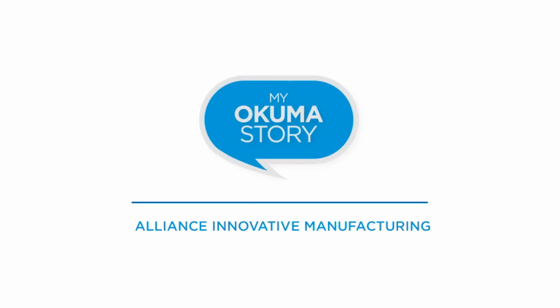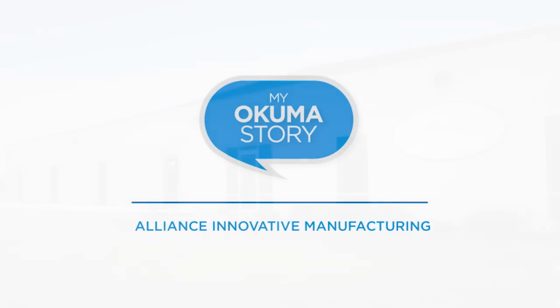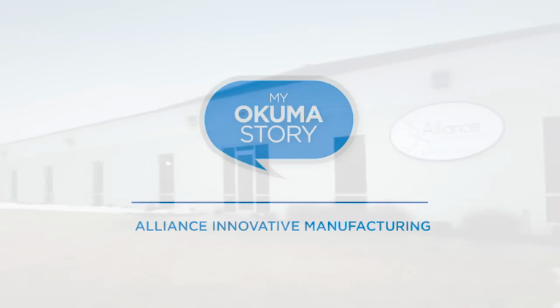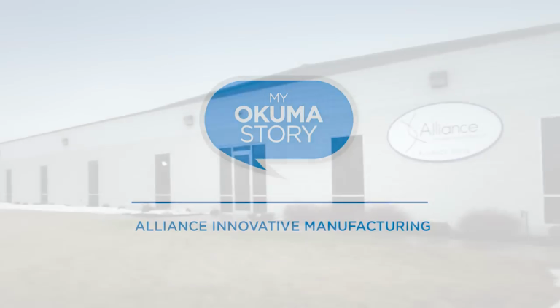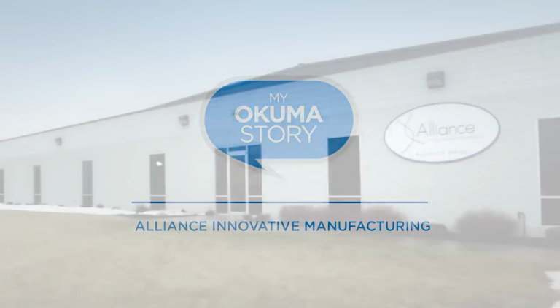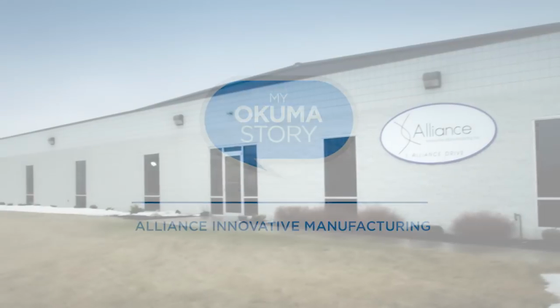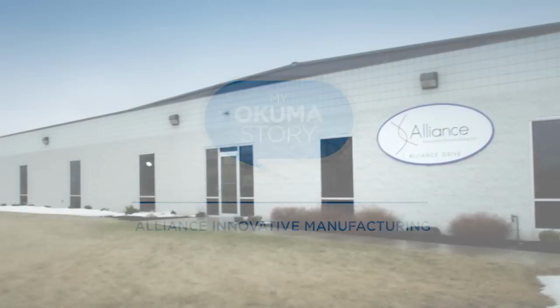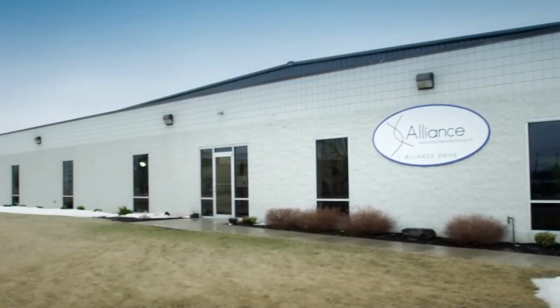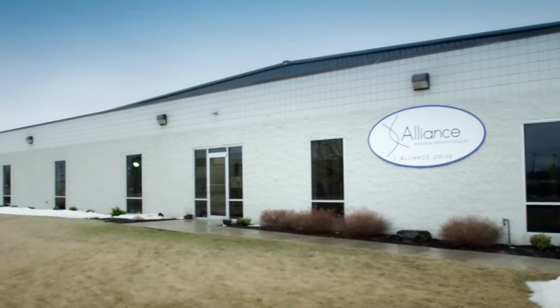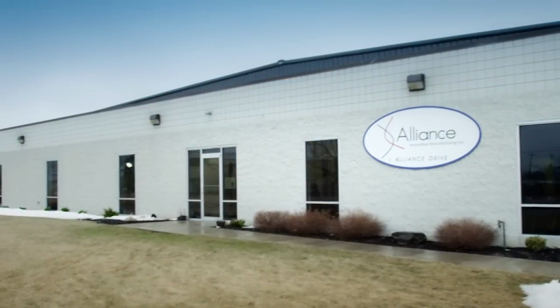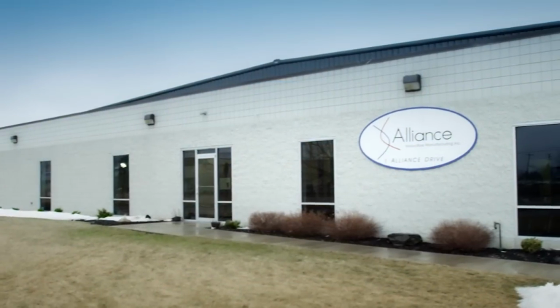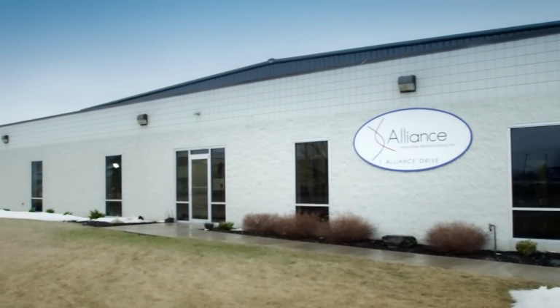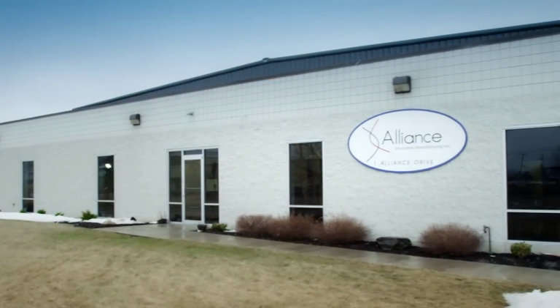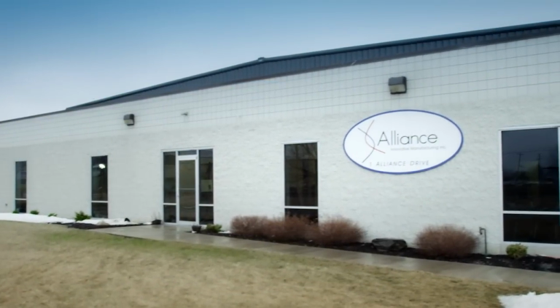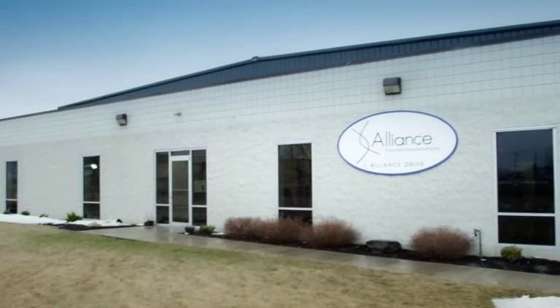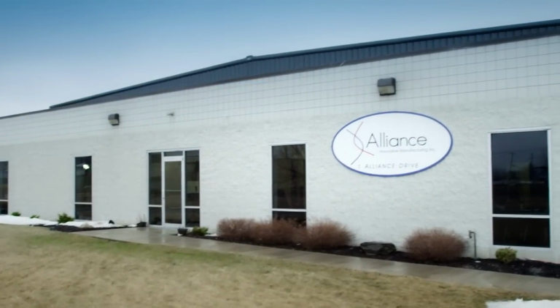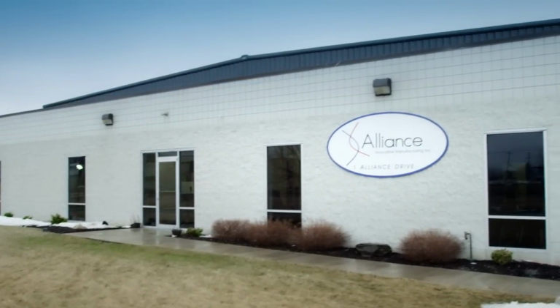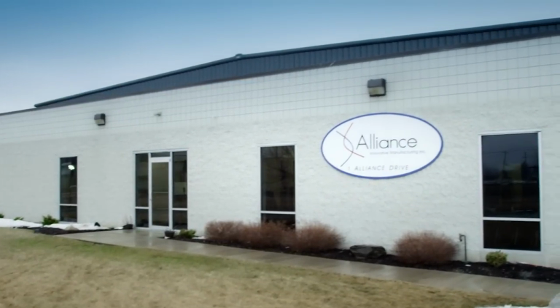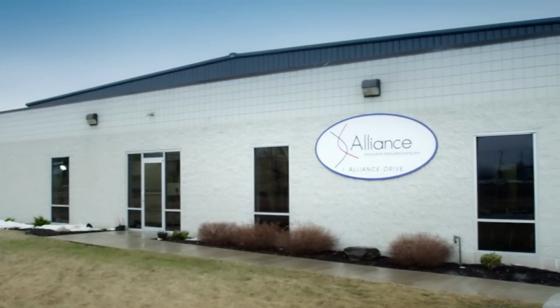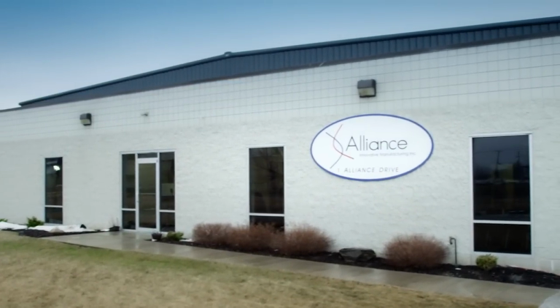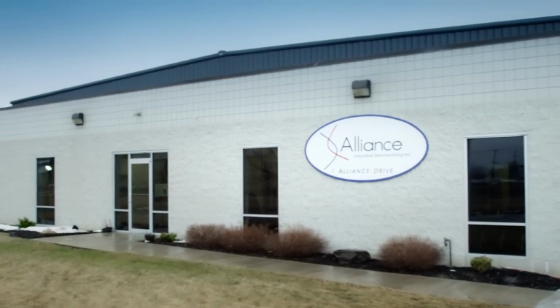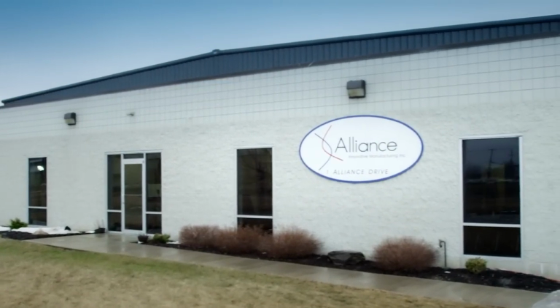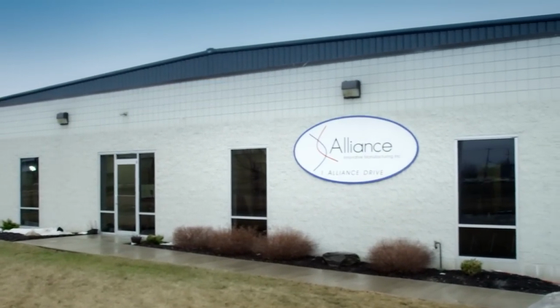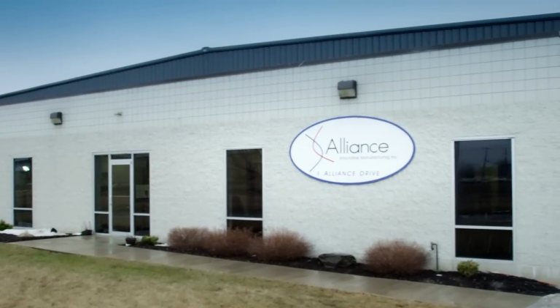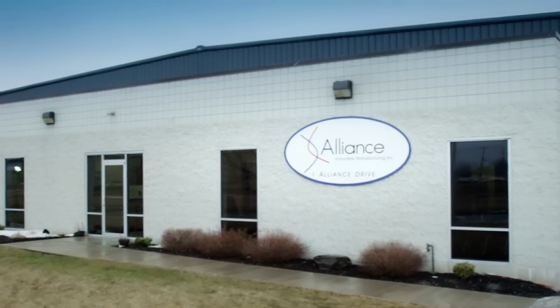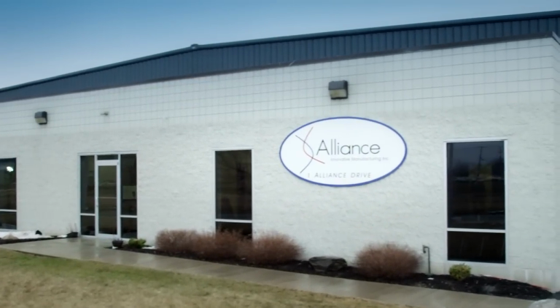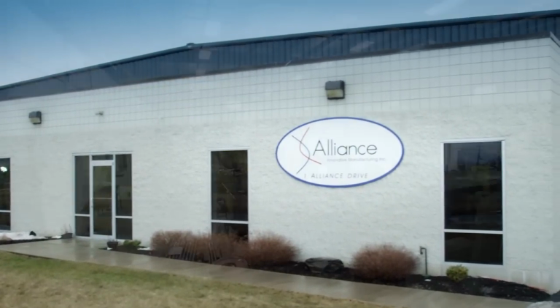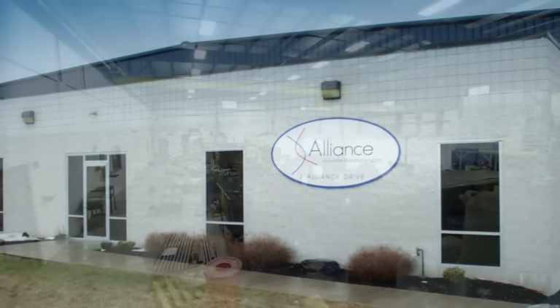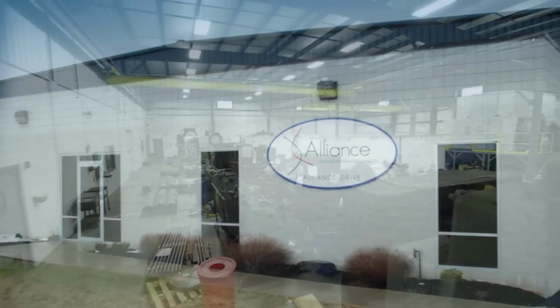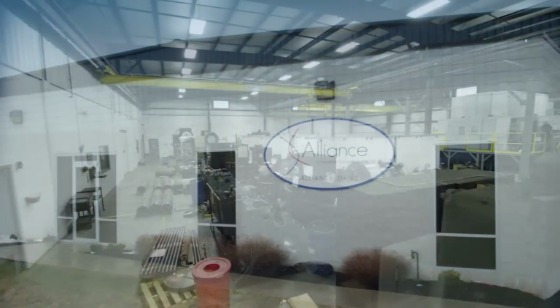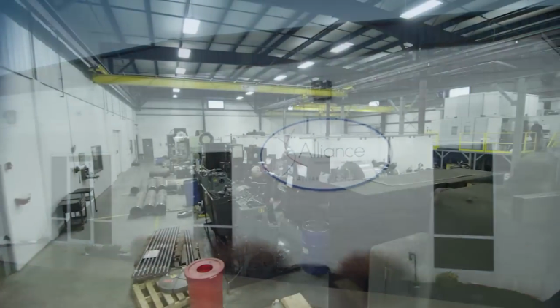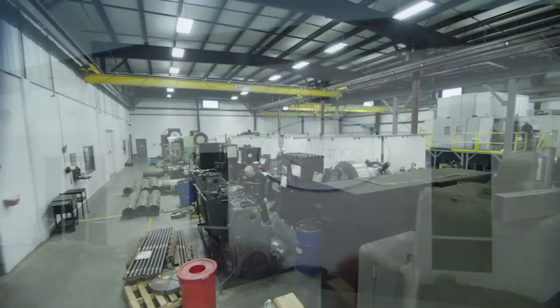My name is Rich St. John. We're in Lackawanna, New York, and my corporation is Alliance Innovative Manufacturing Incorporated.